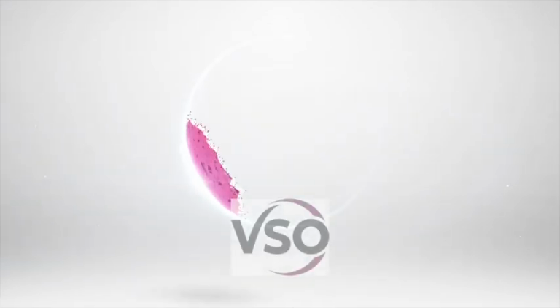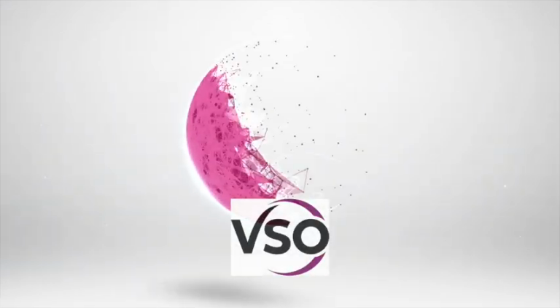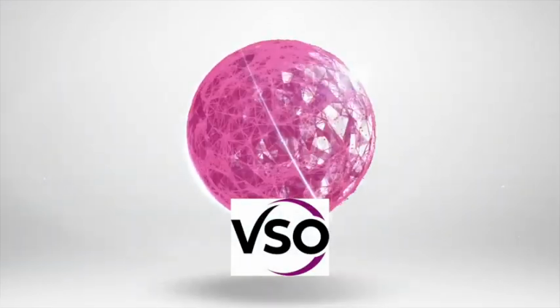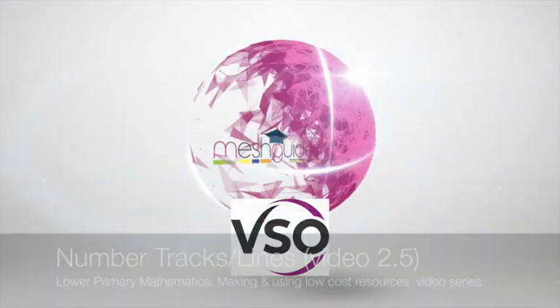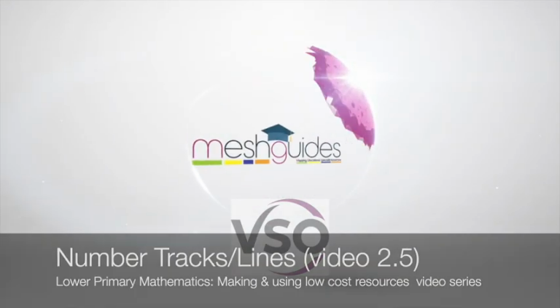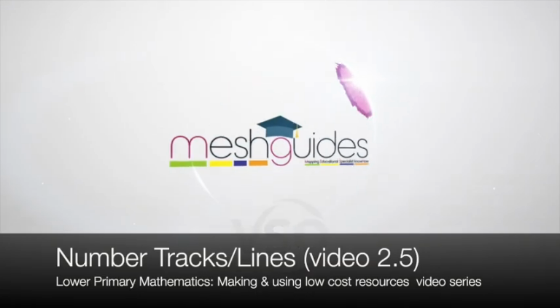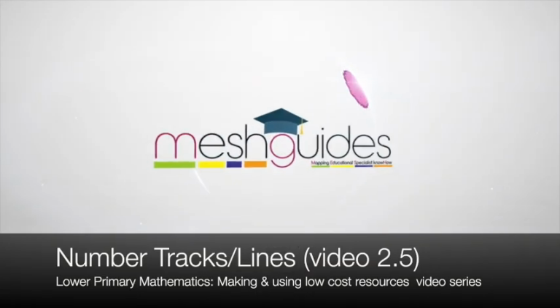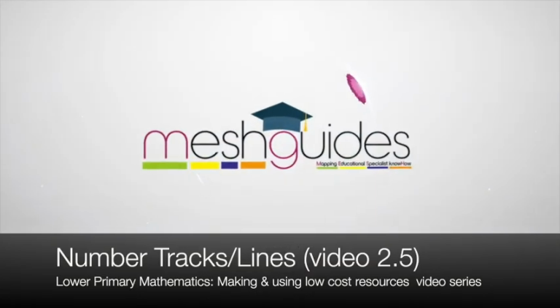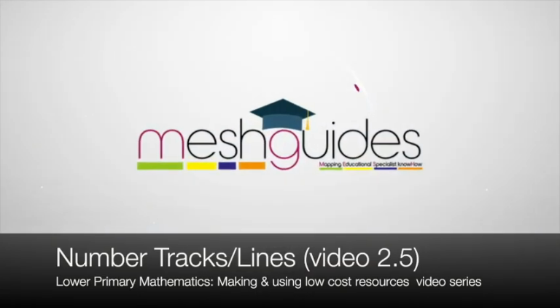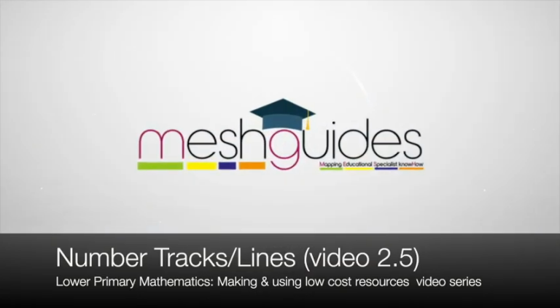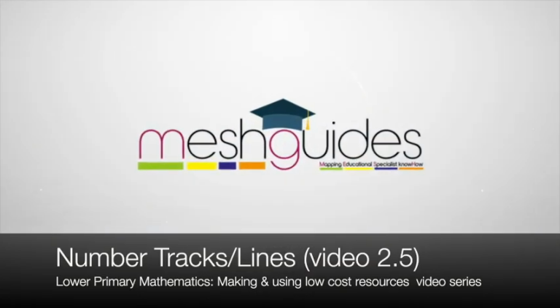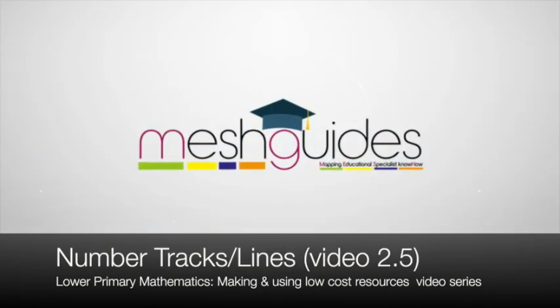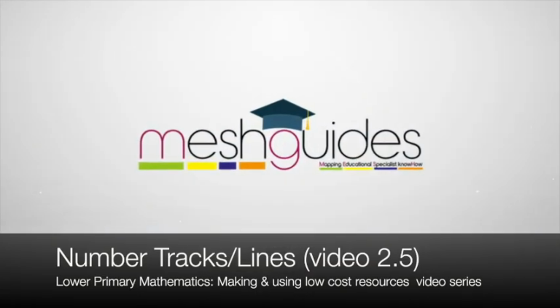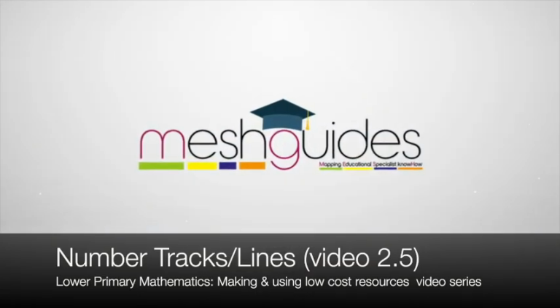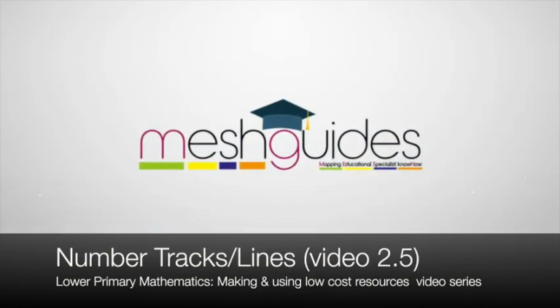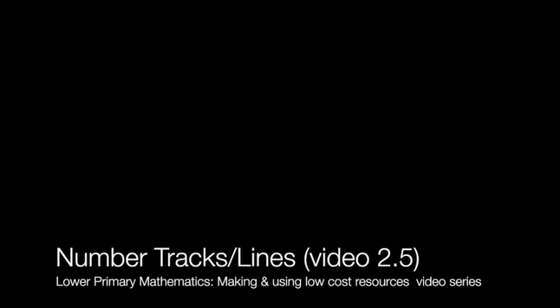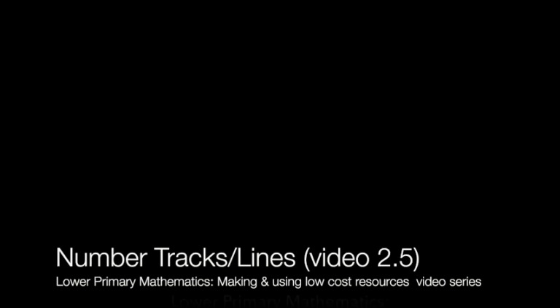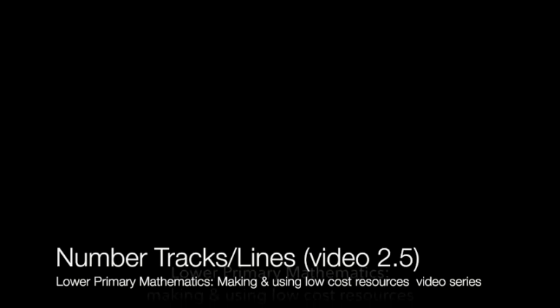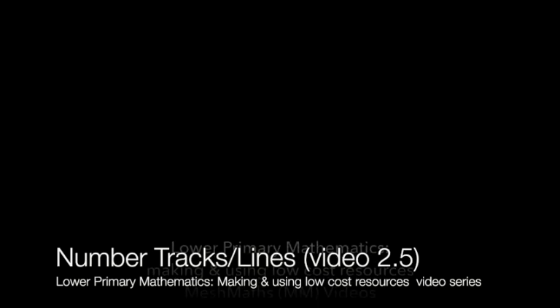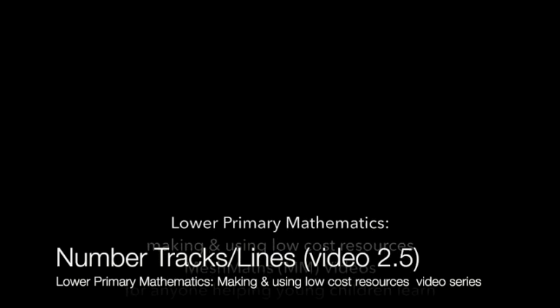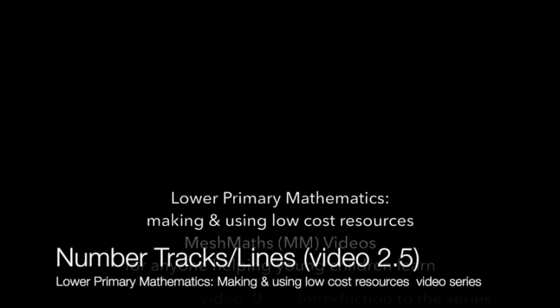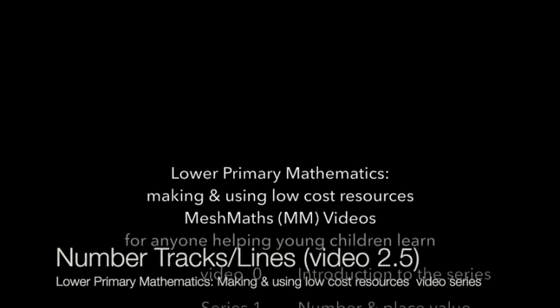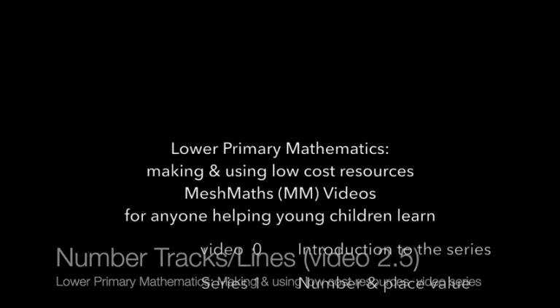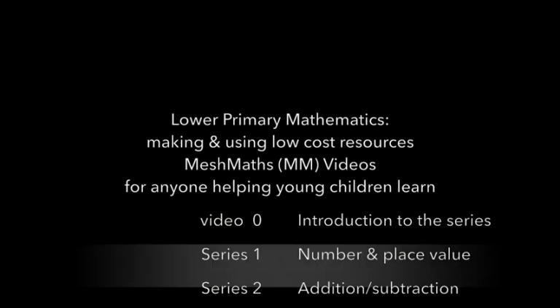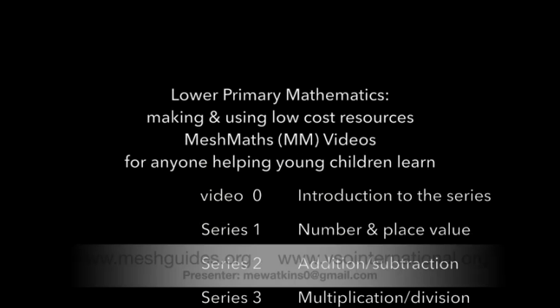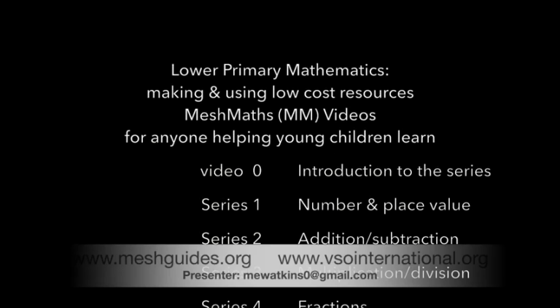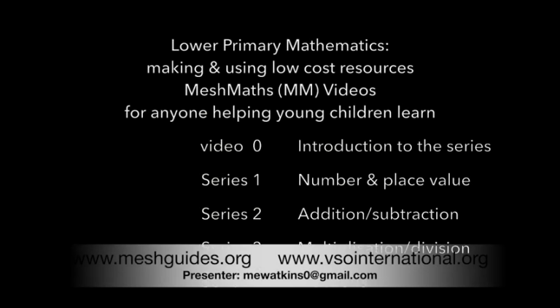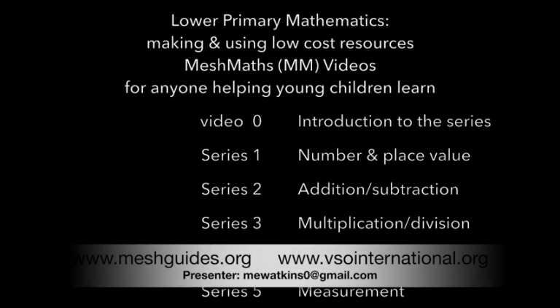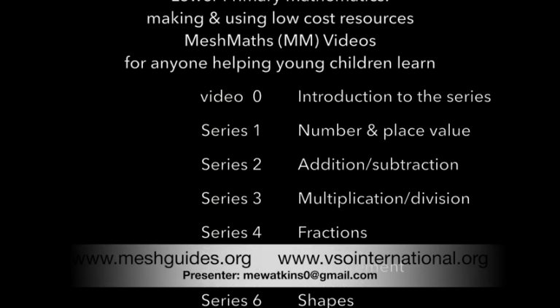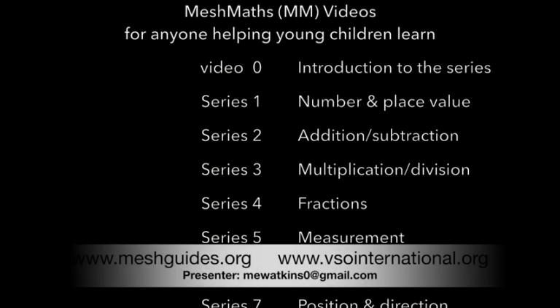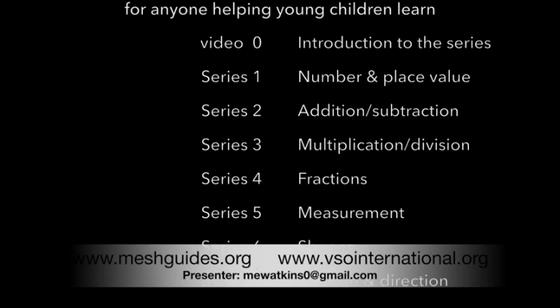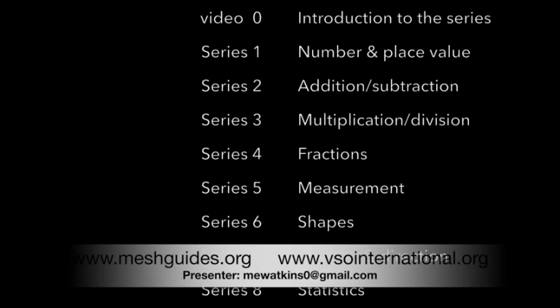This video is one of a series numbered 1 to 8, which cover the basic concepts of the primary mathematics curriculum.